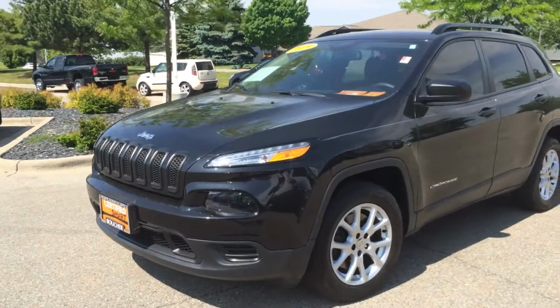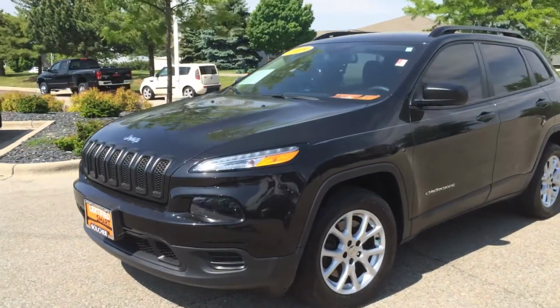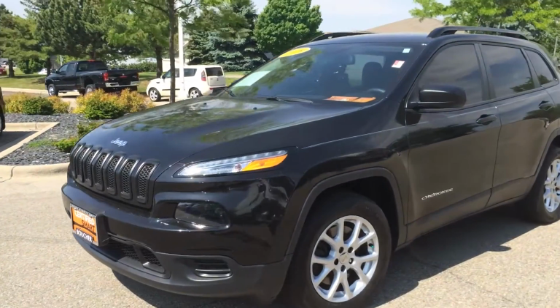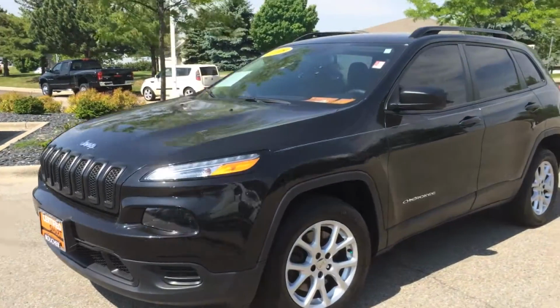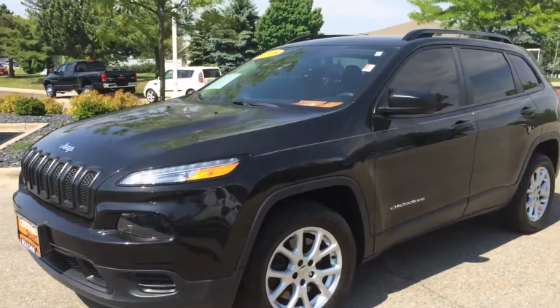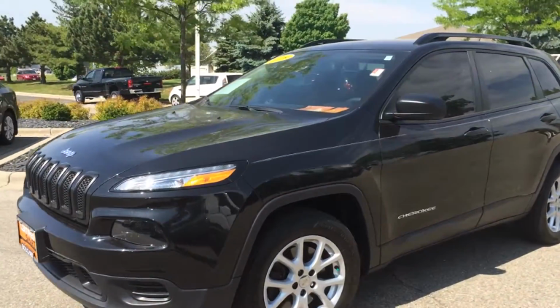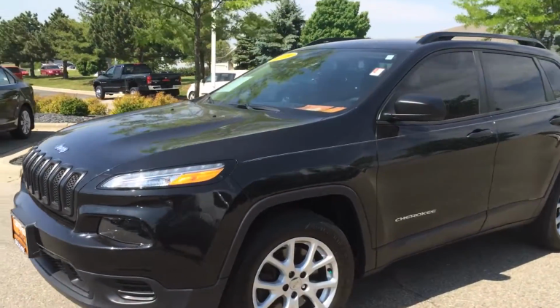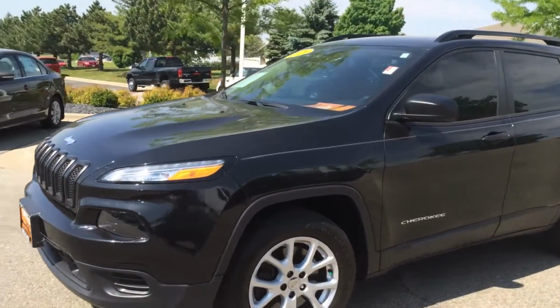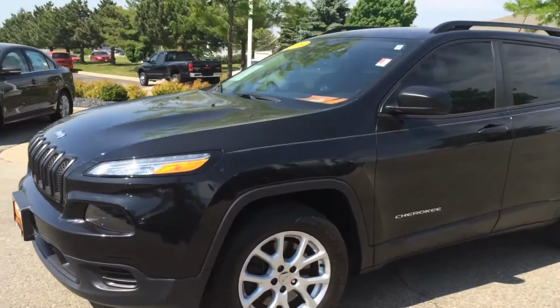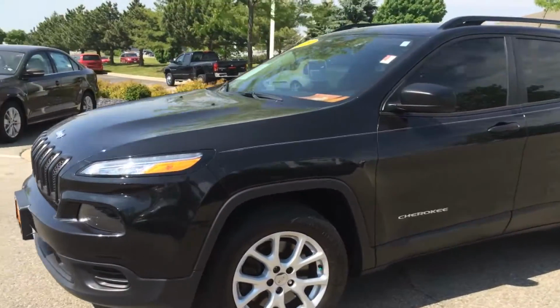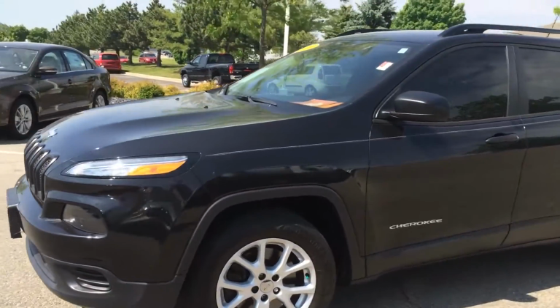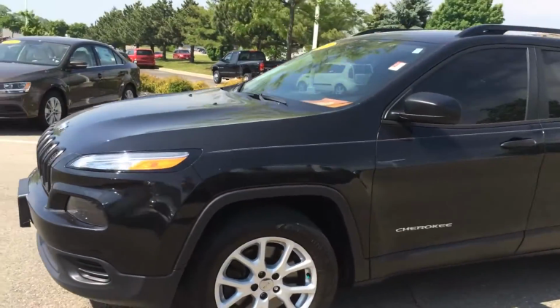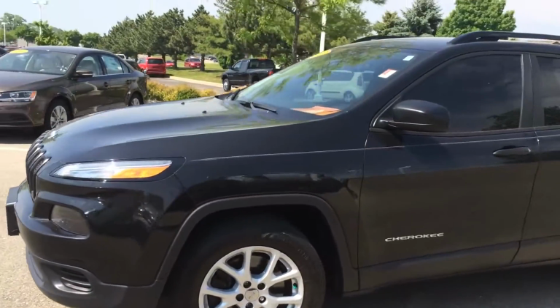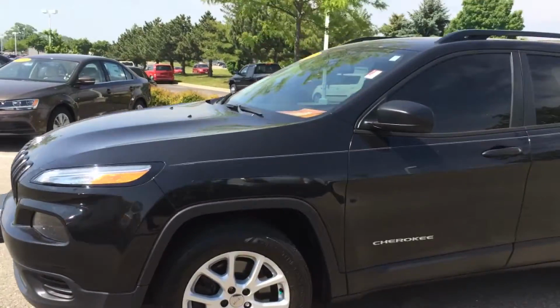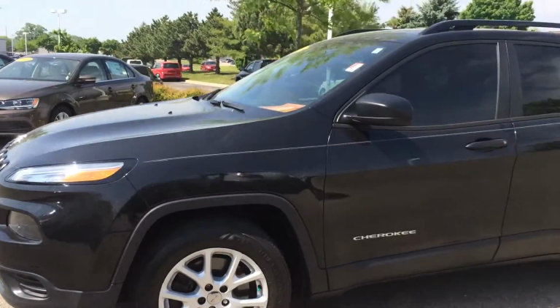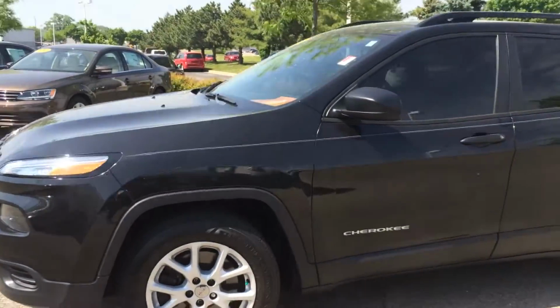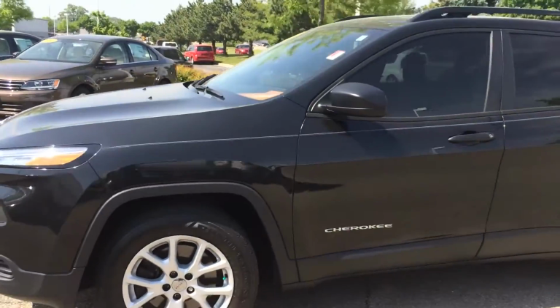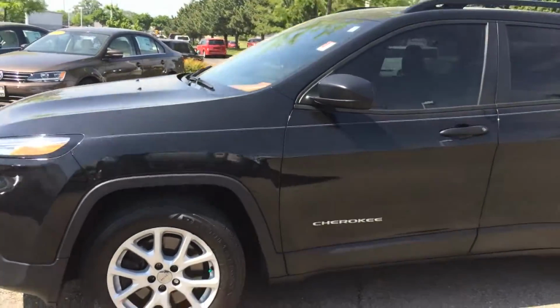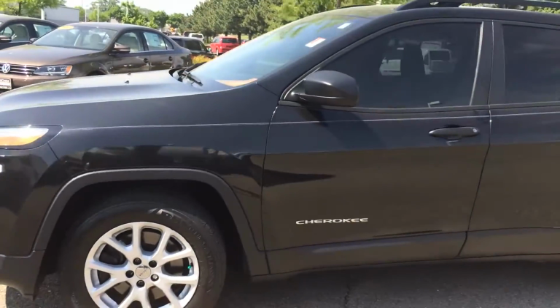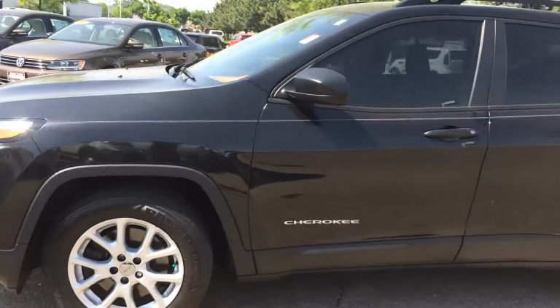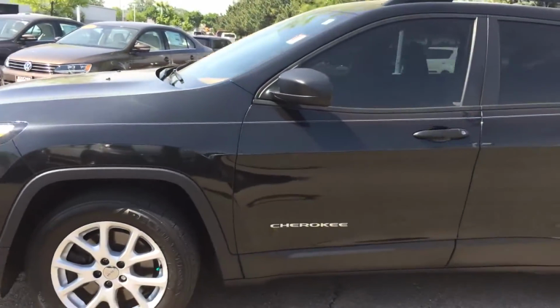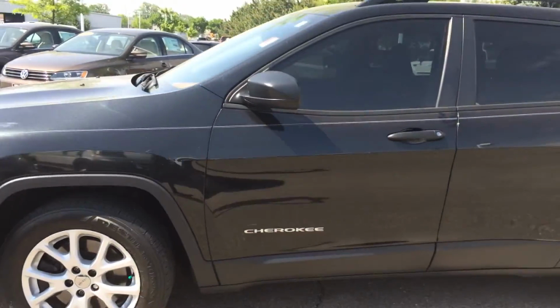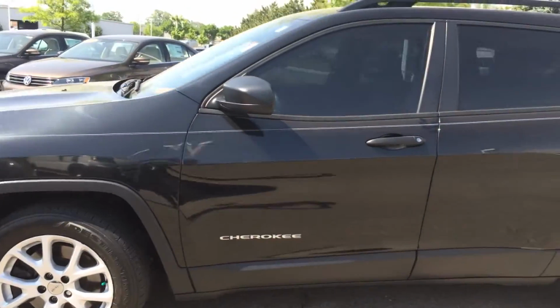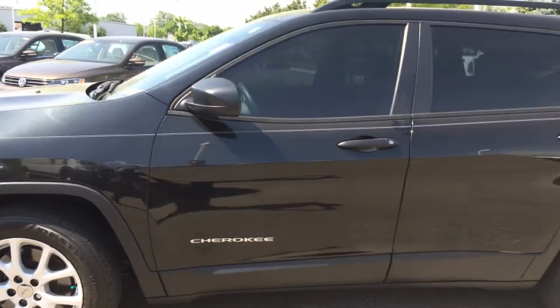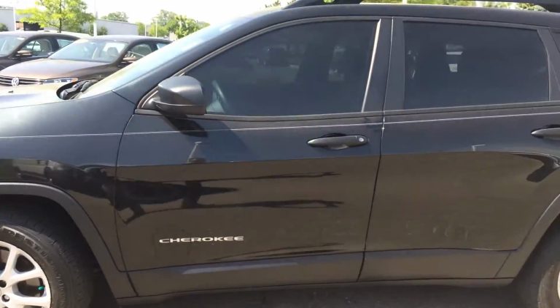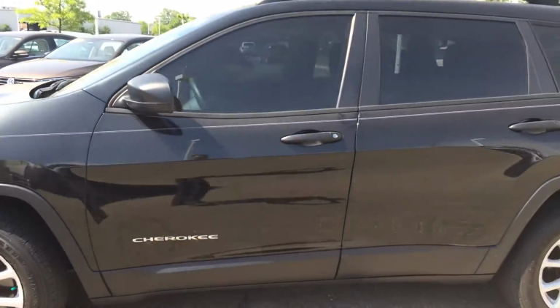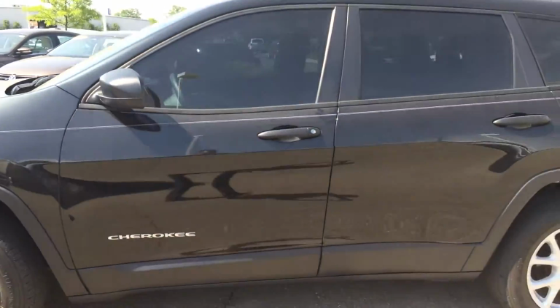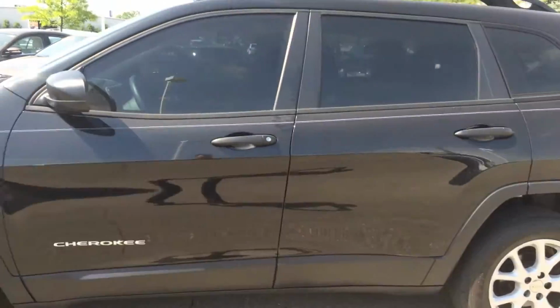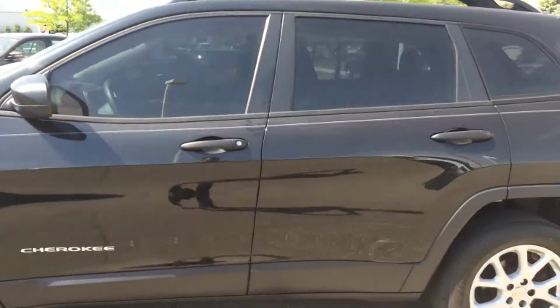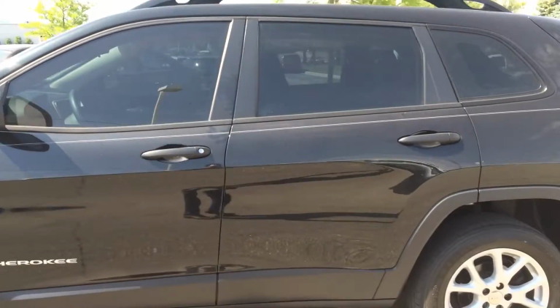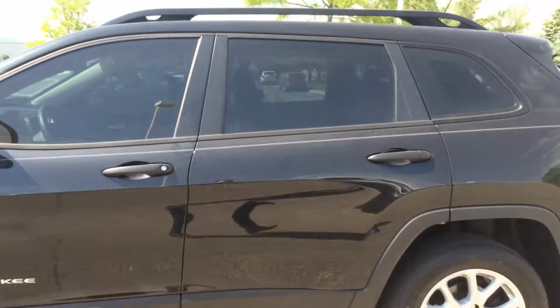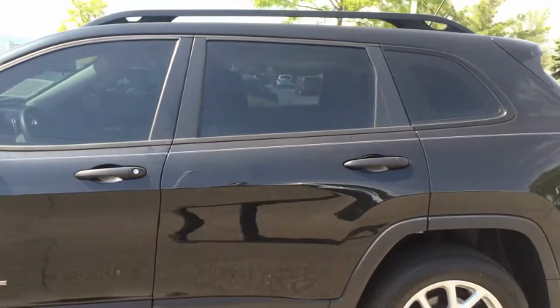Hey Paul, this is Troy from Frank Boucher Jeep. We're looking at your 2015 Jeep Cherokee Sport.